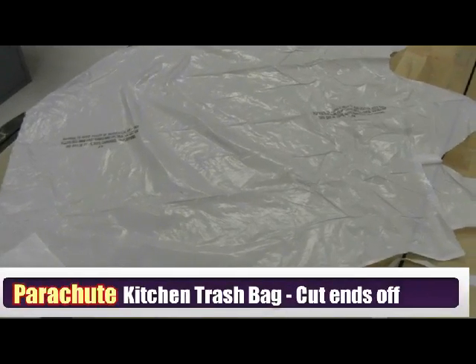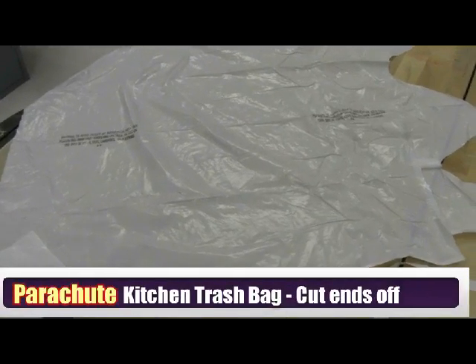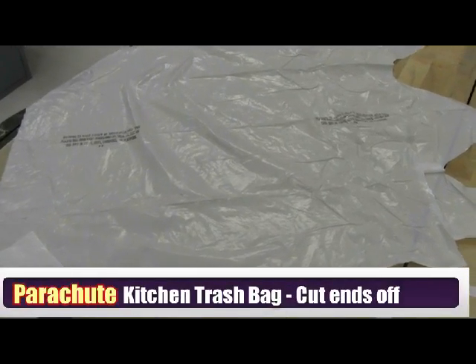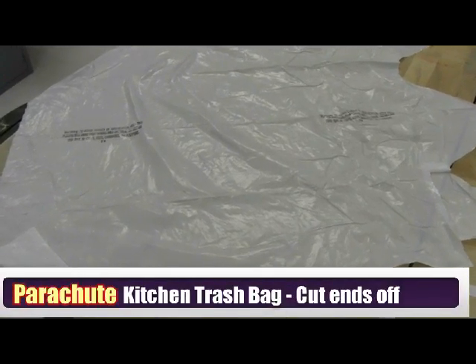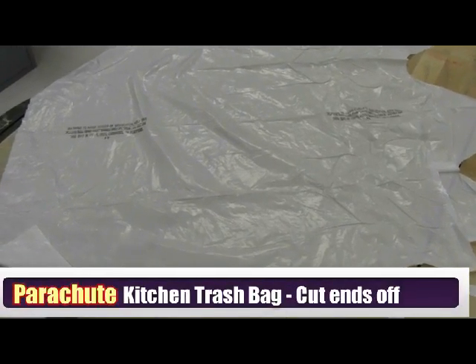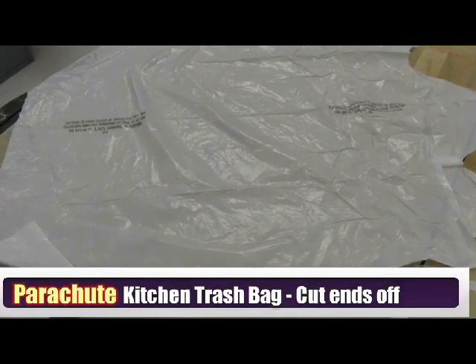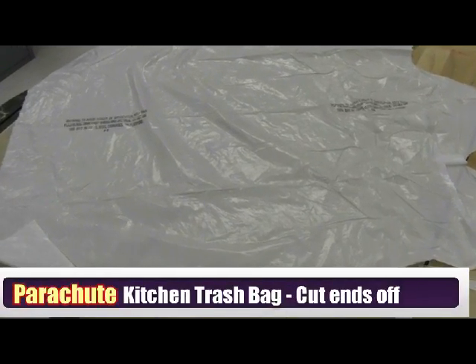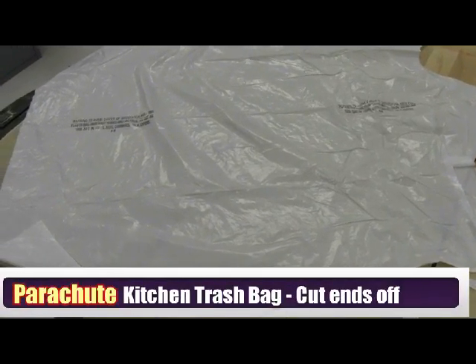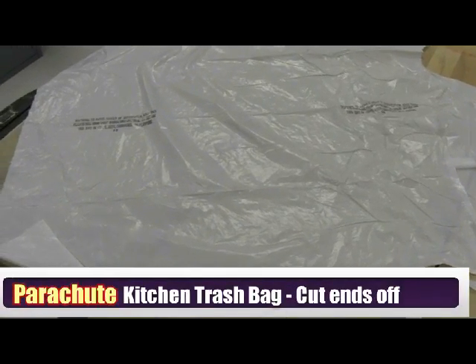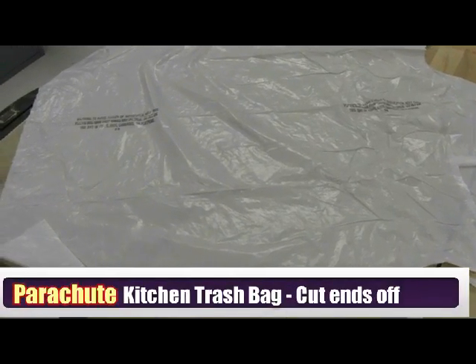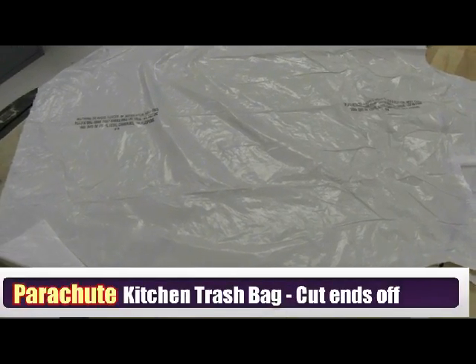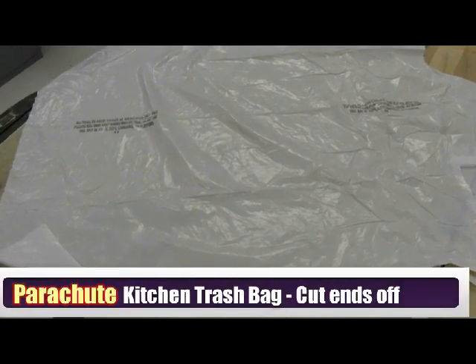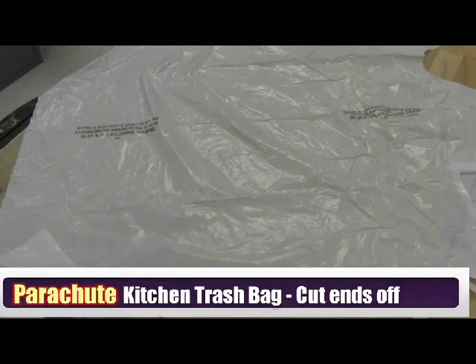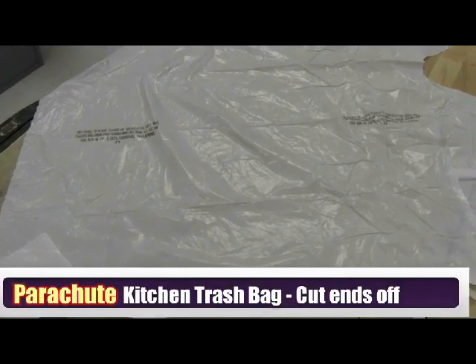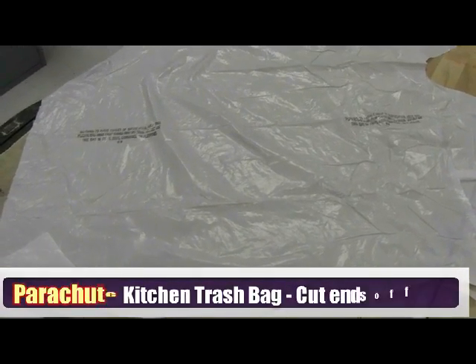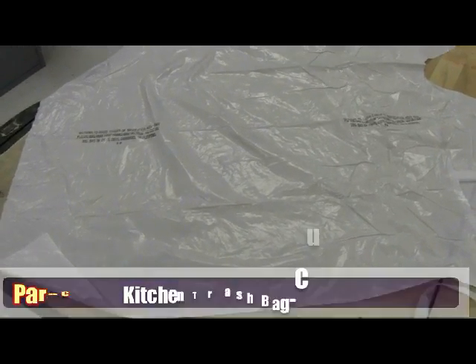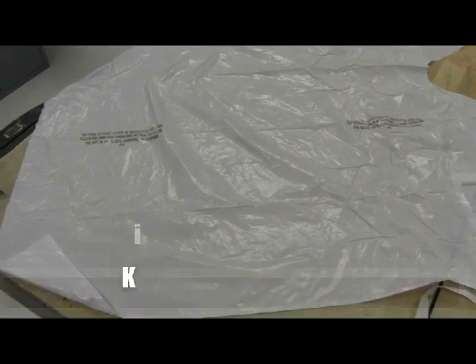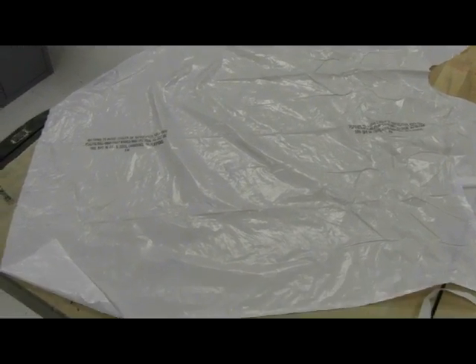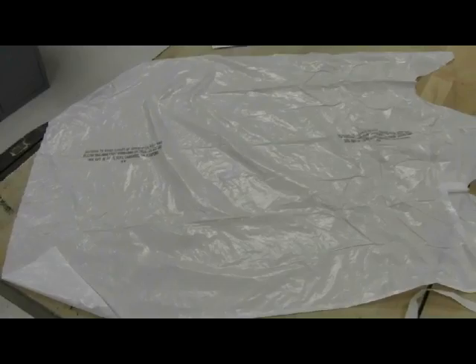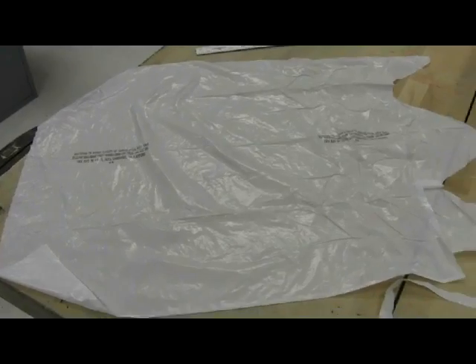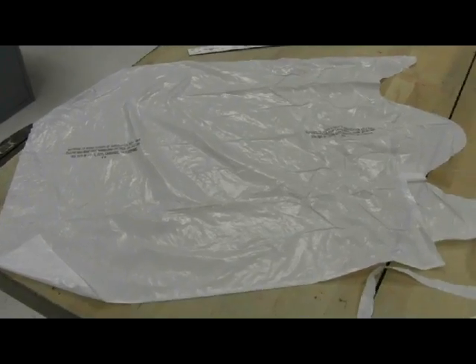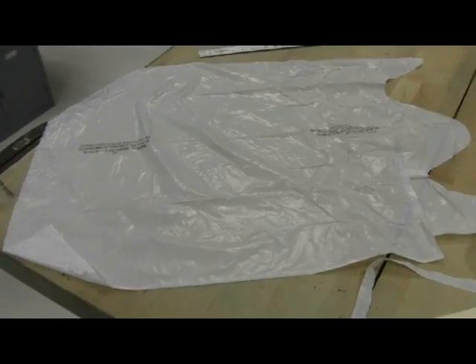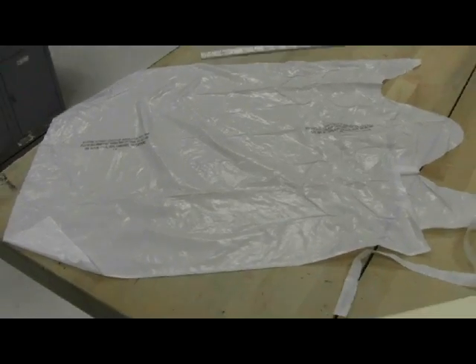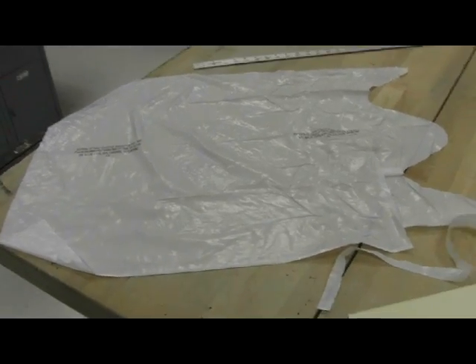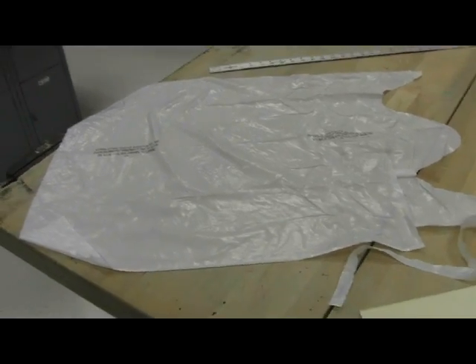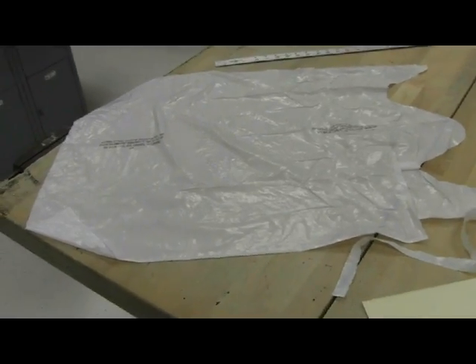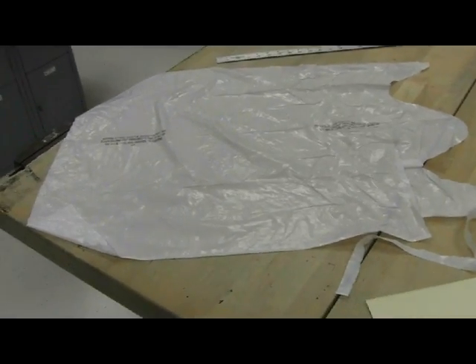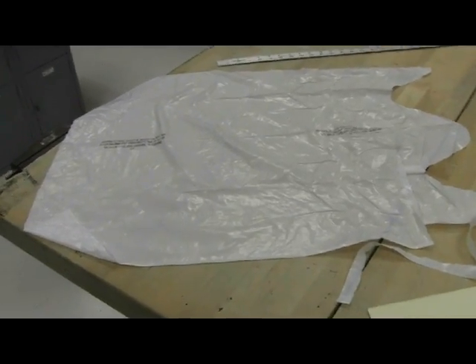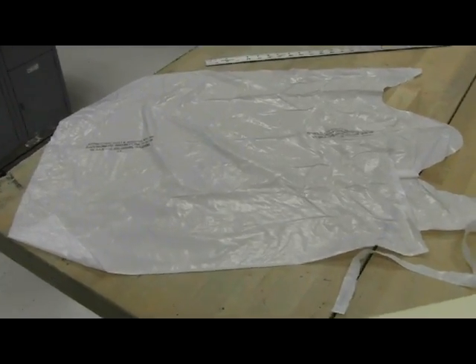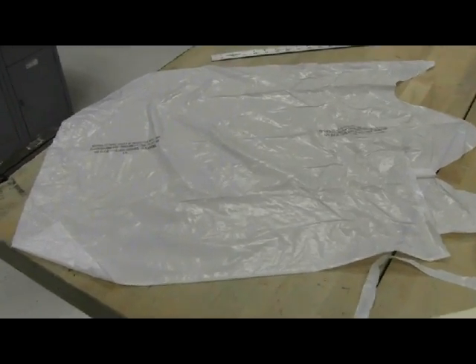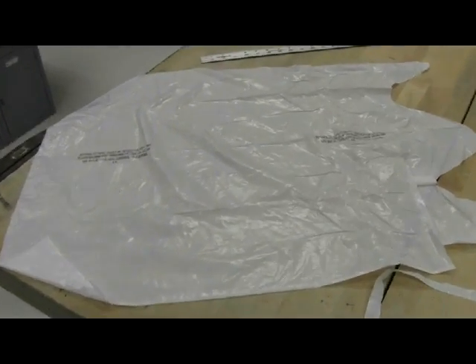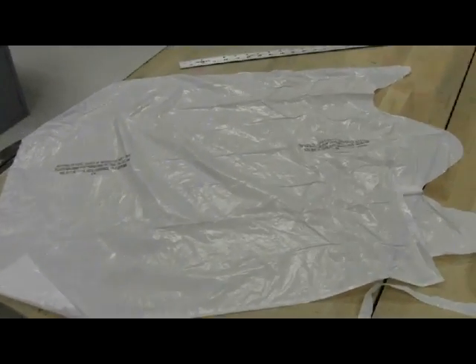With our soda bottle rocket, we're going to start by making a parachute with a simple kitchen trash bag.